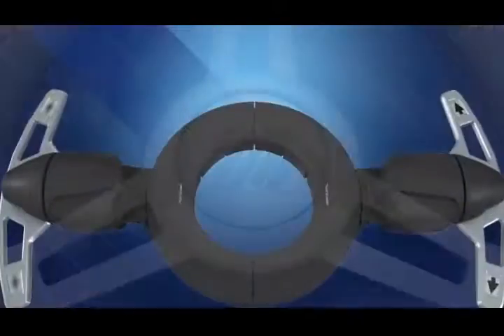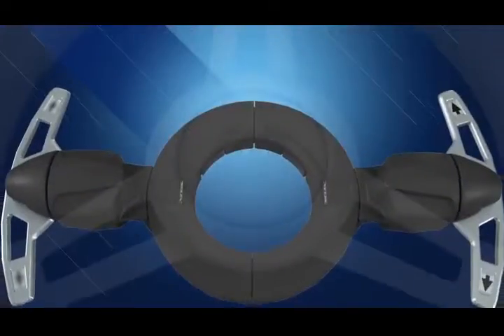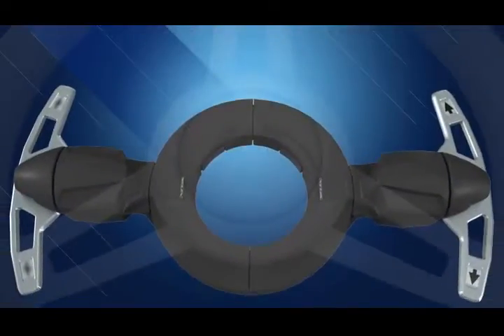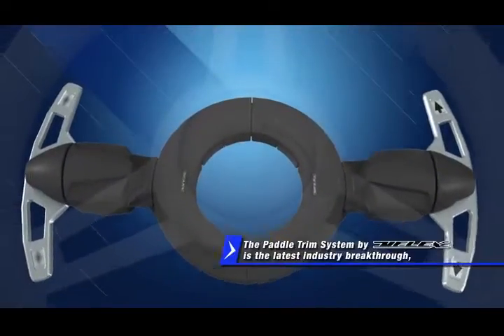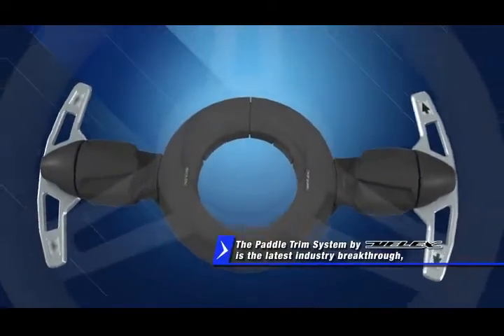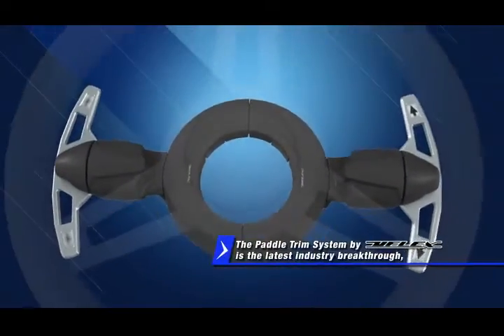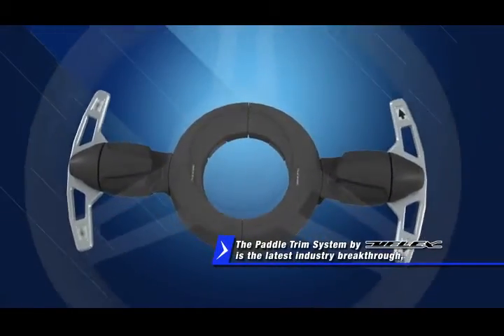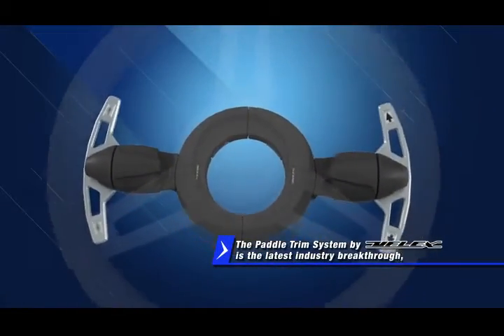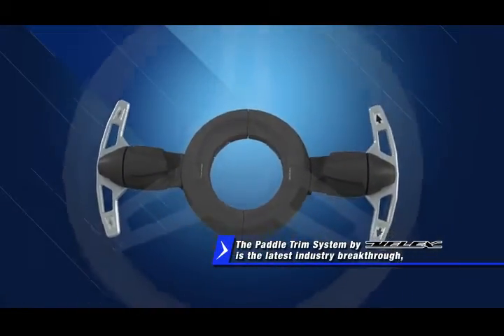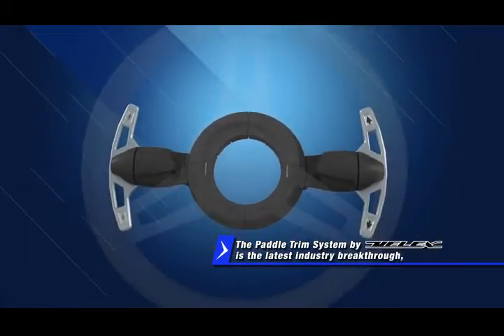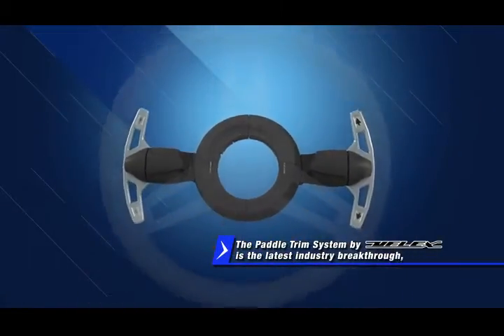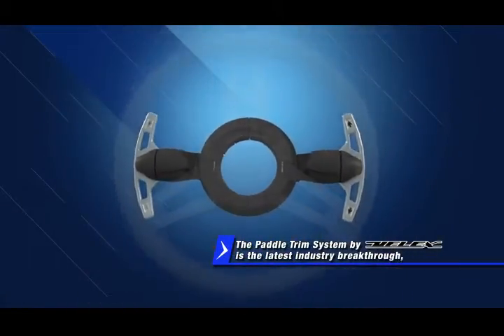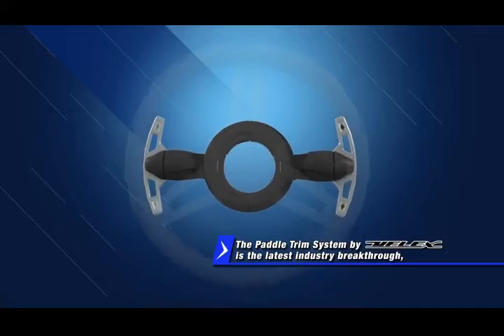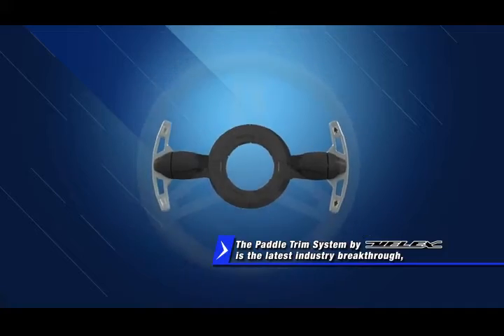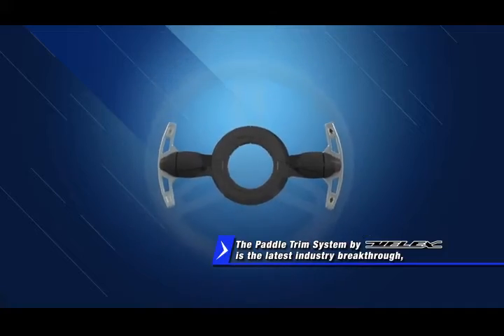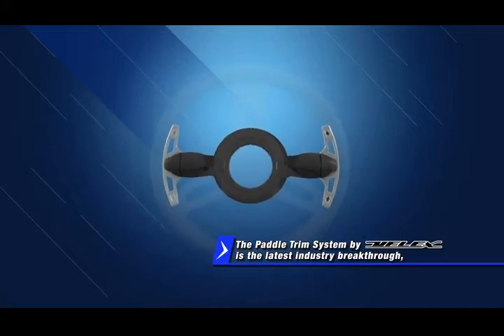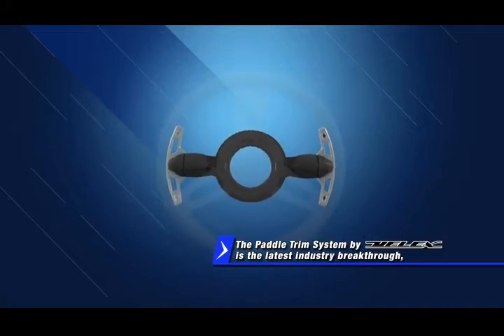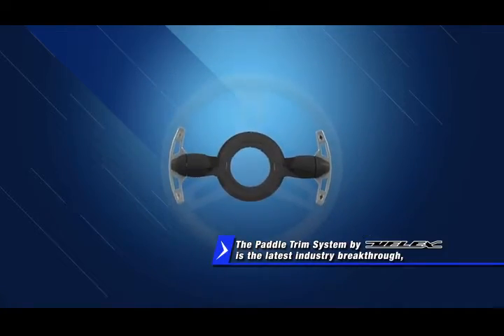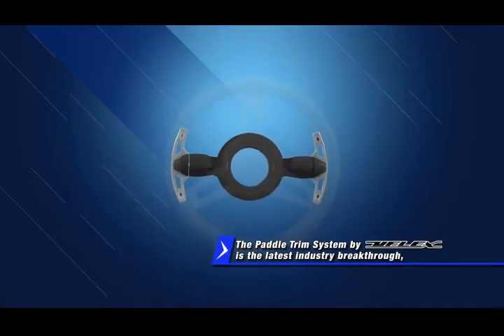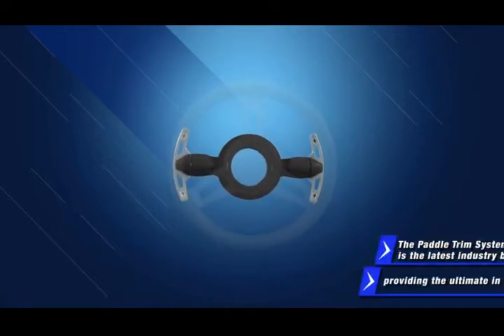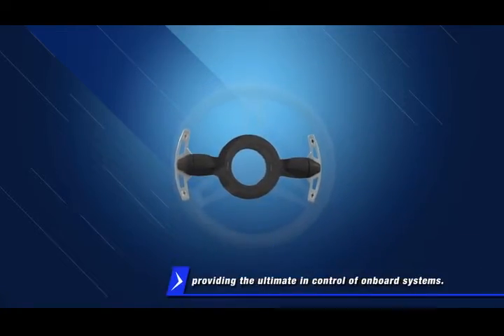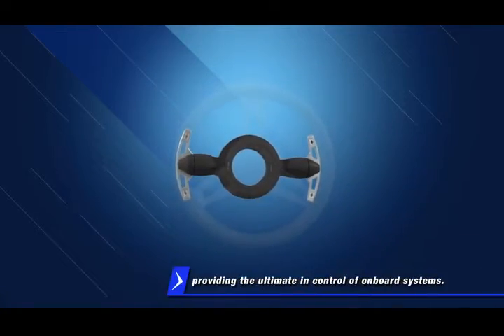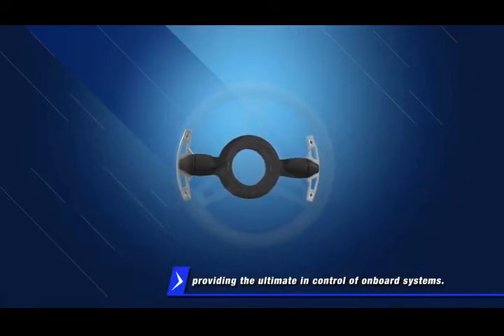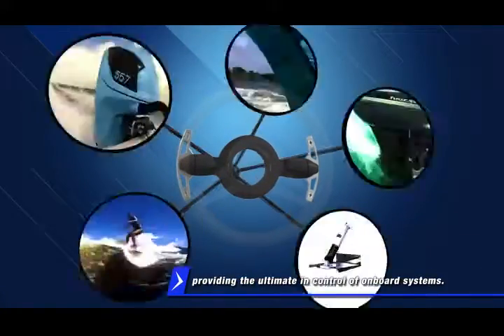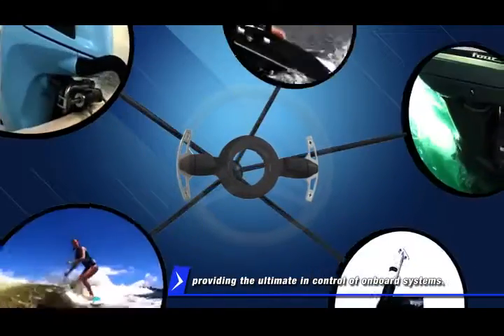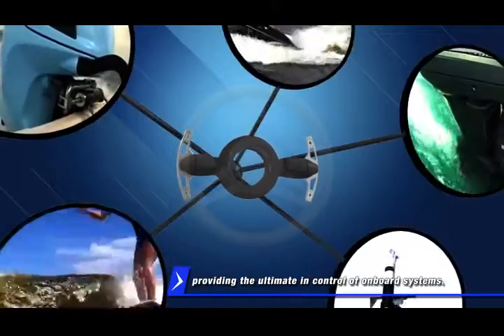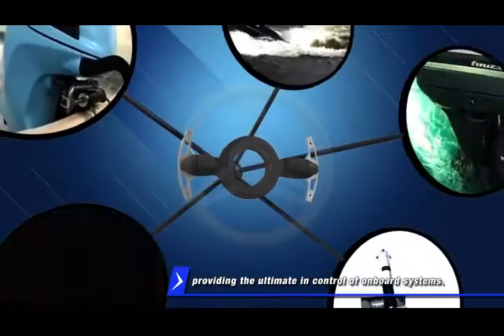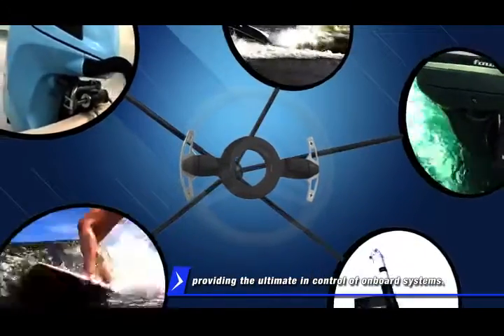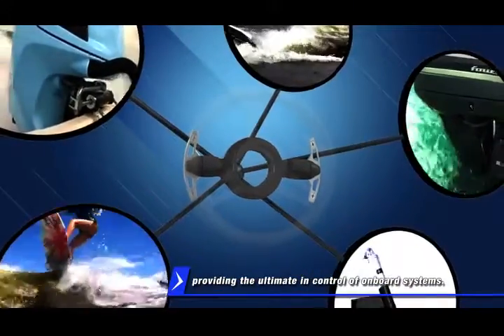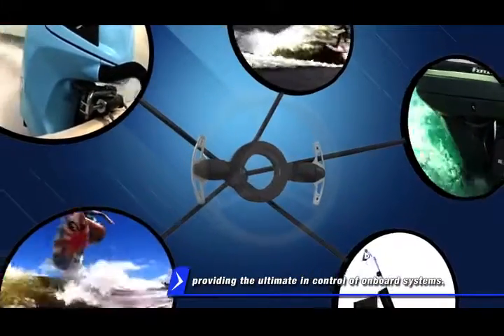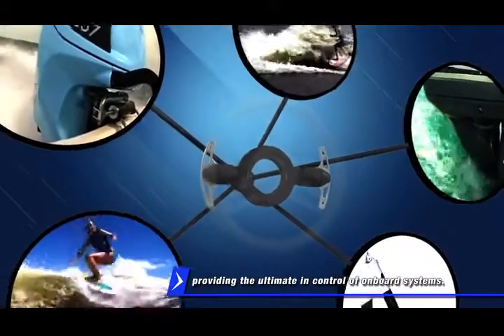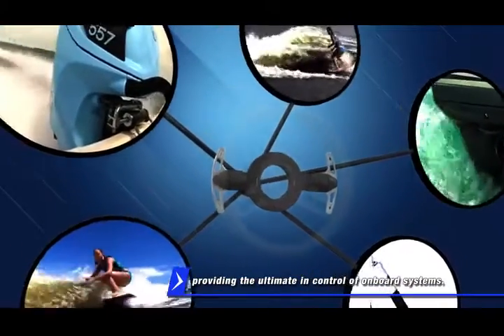The Paddle Trim System by U-Flex is the latest industry breakthrough, providing the ultimate in control of onboard systems.